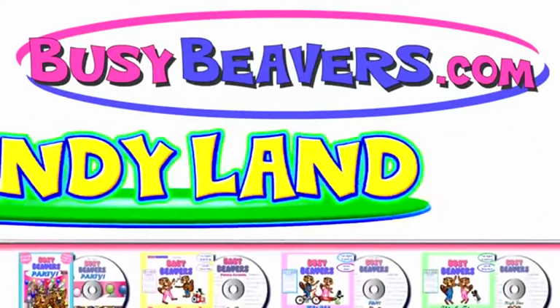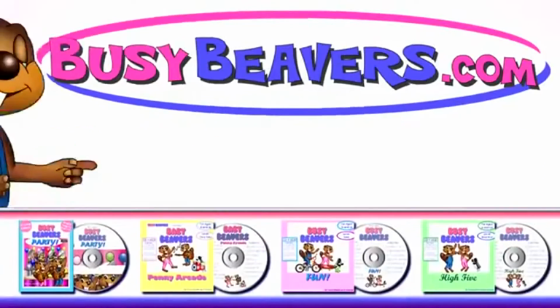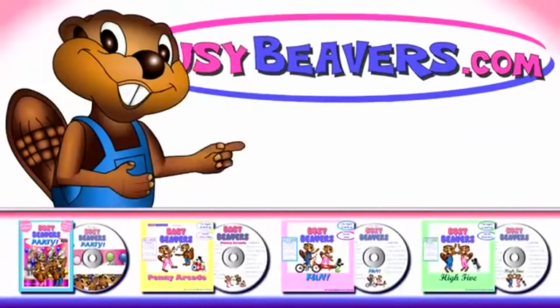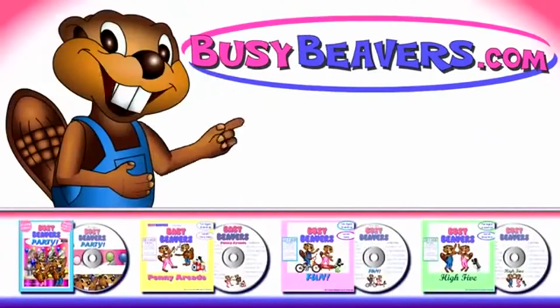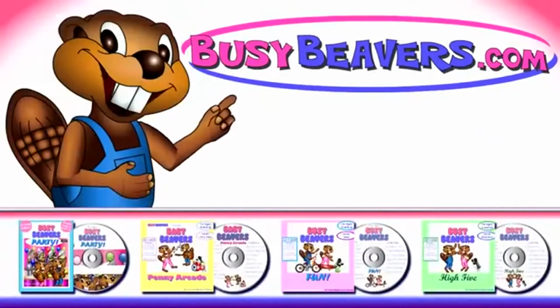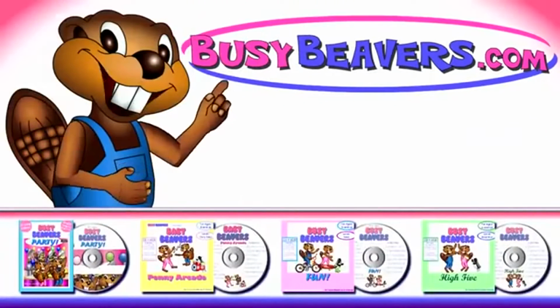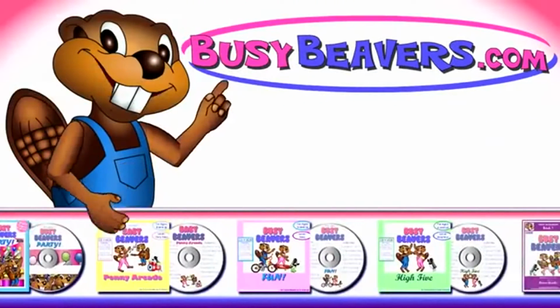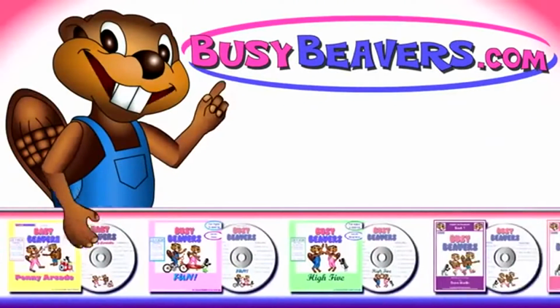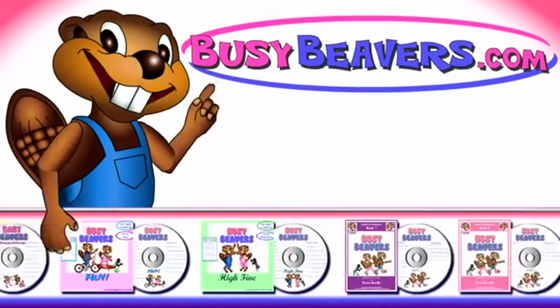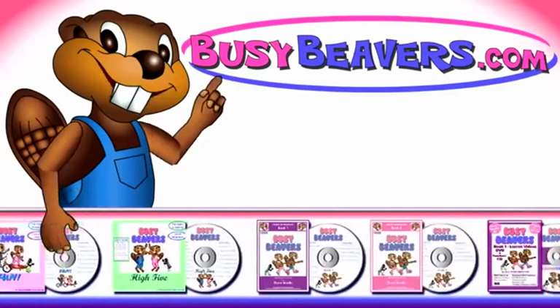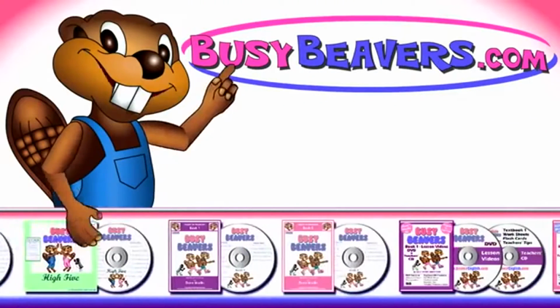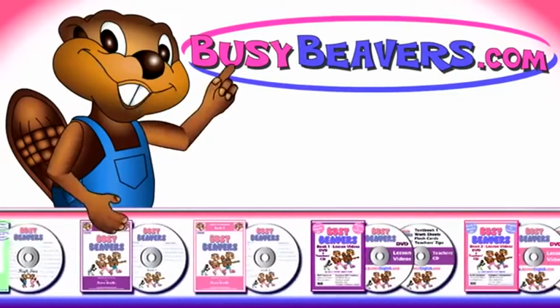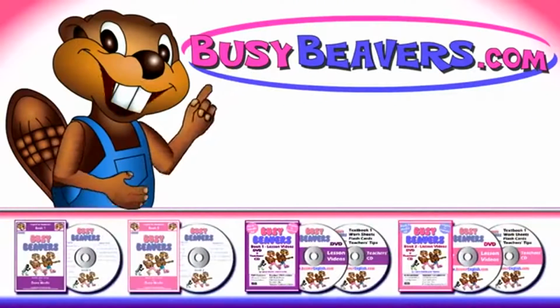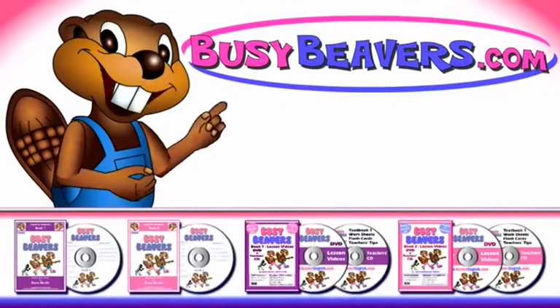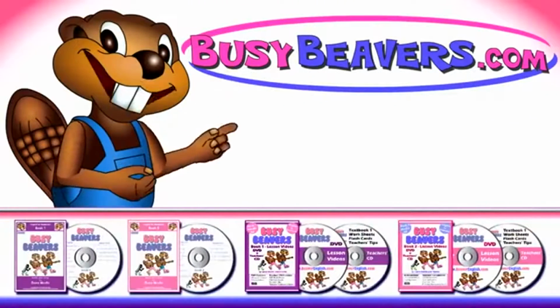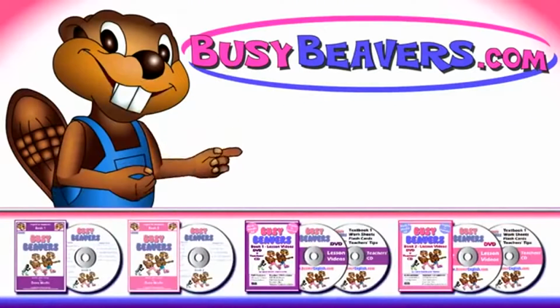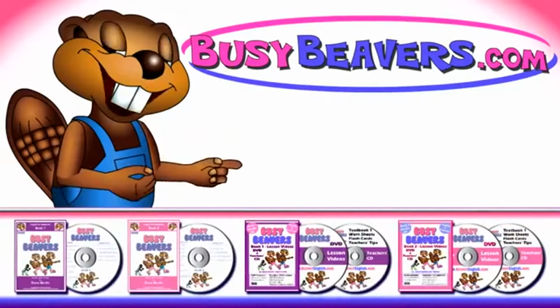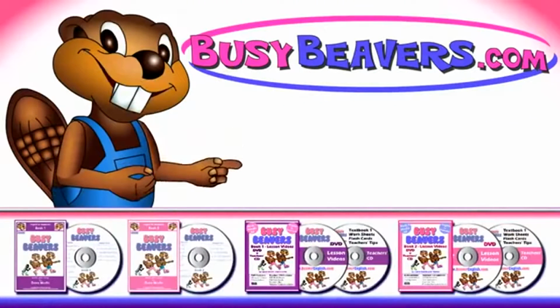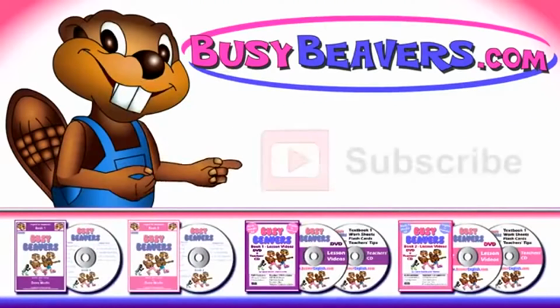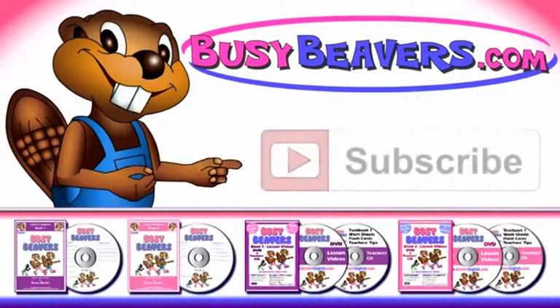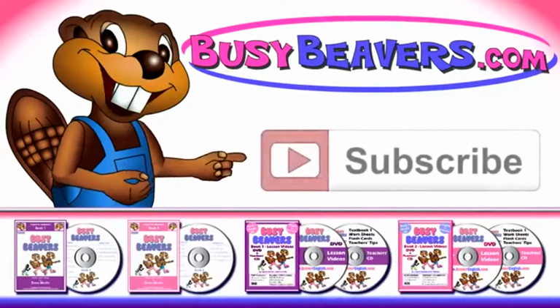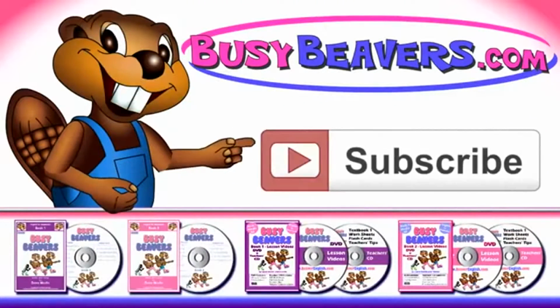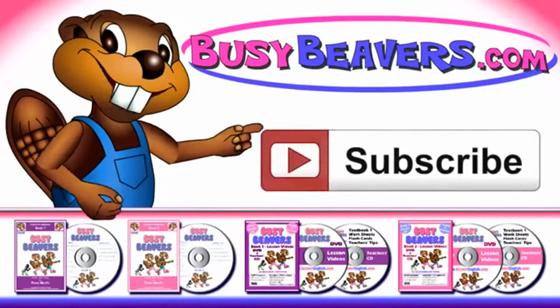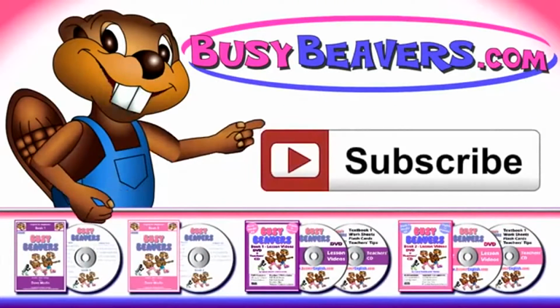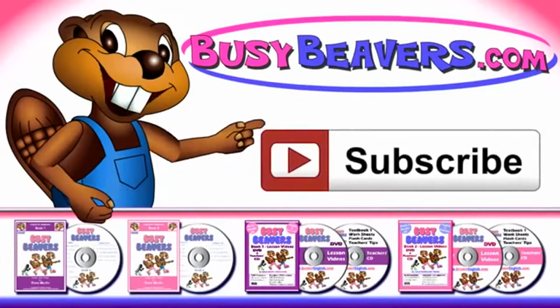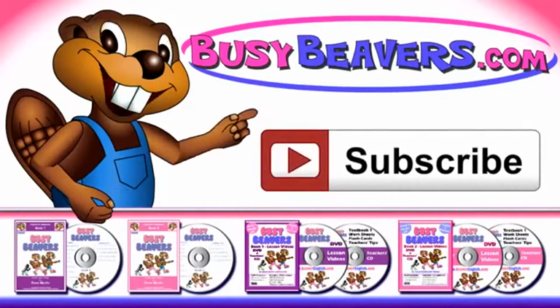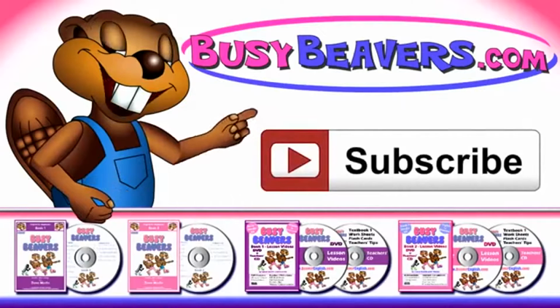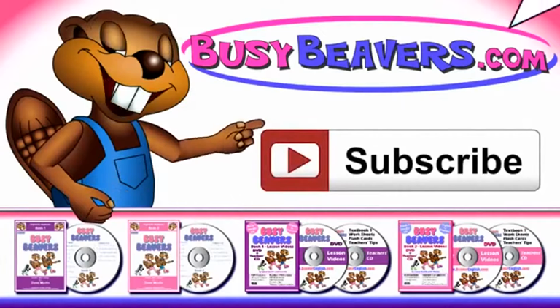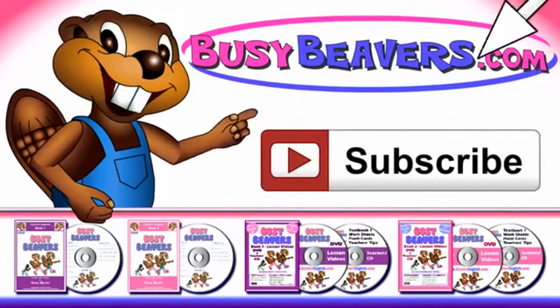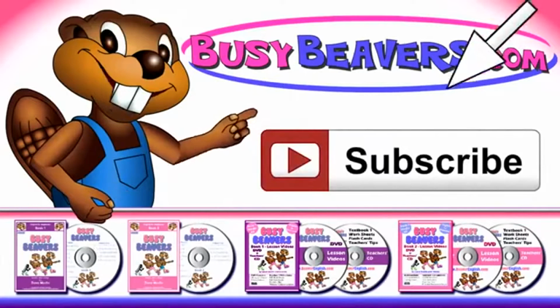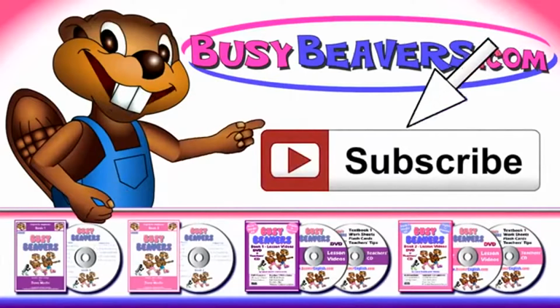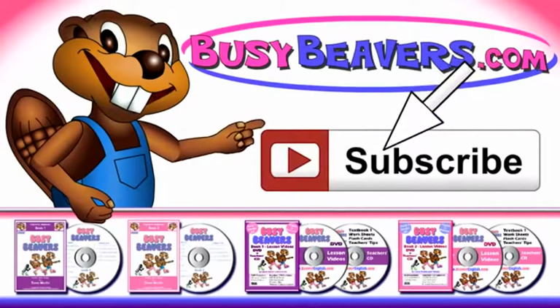You can order DVDs and more from our website, and click the button that says subscribe.